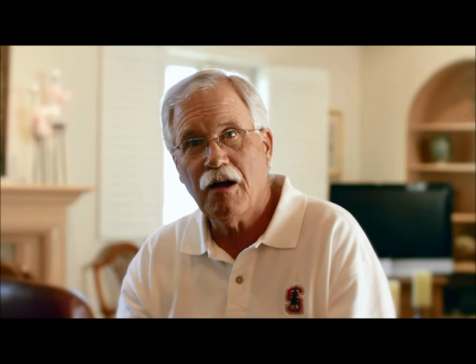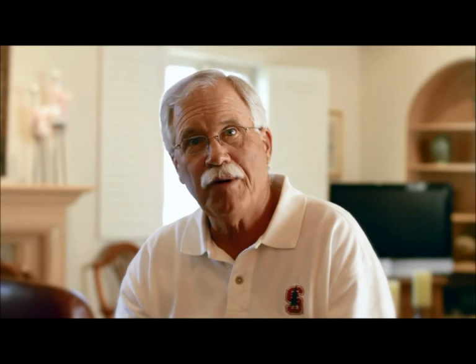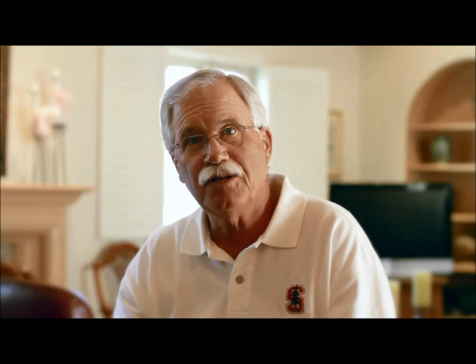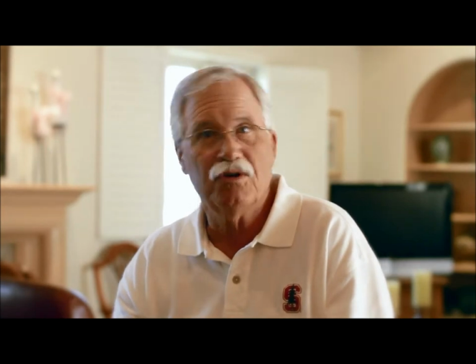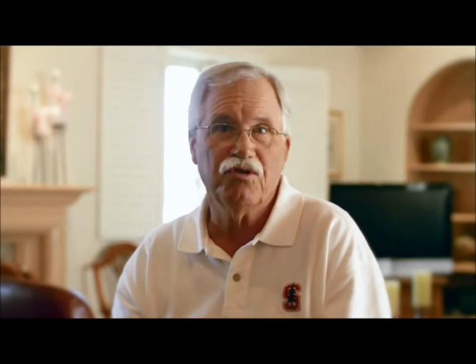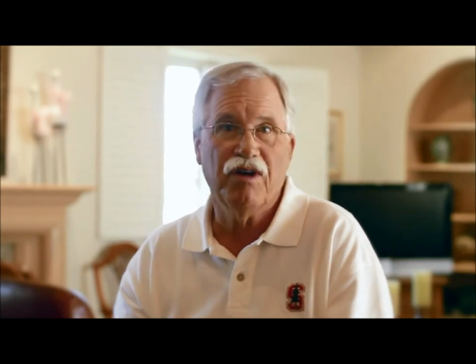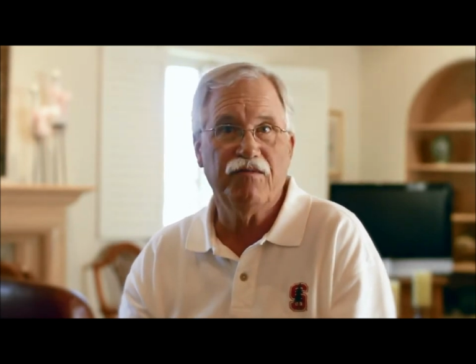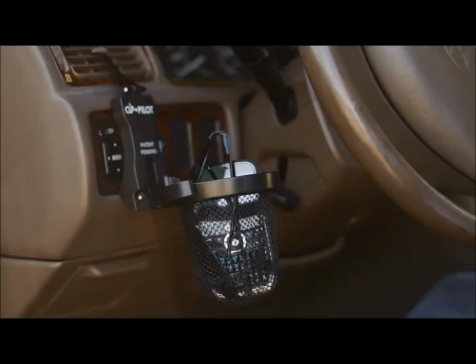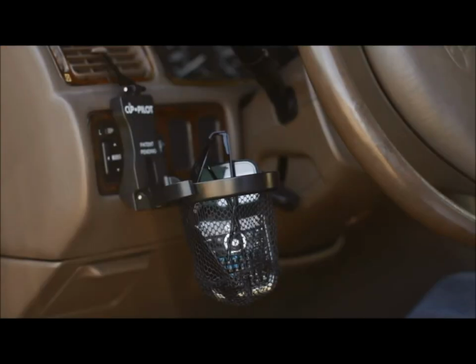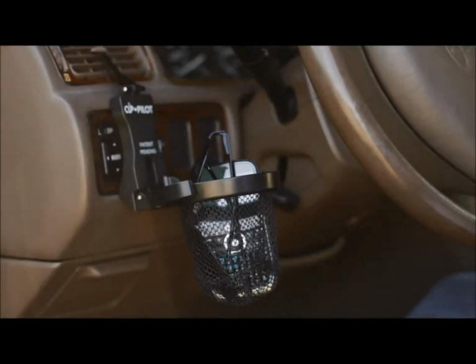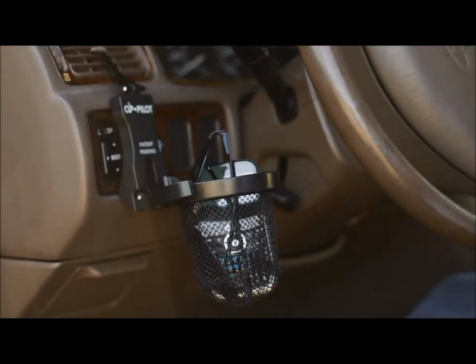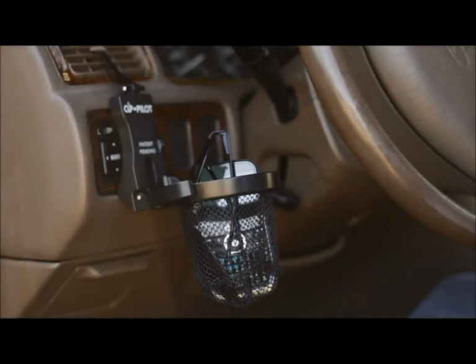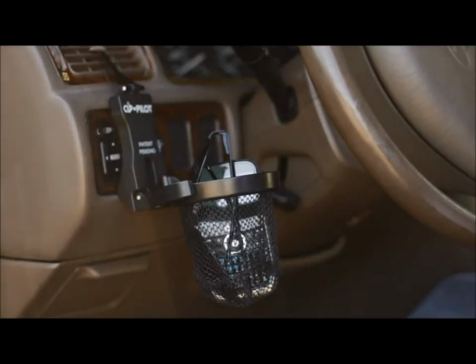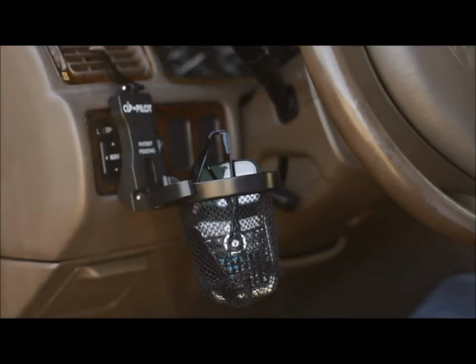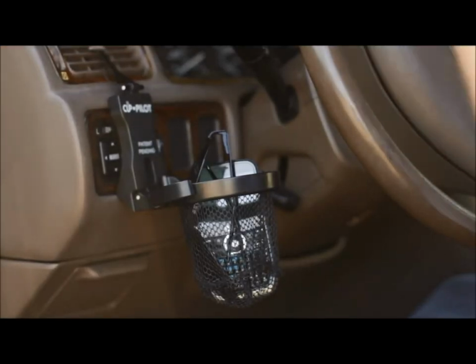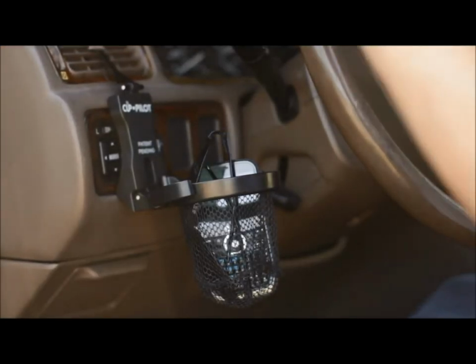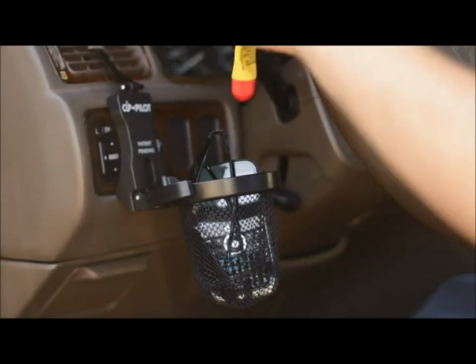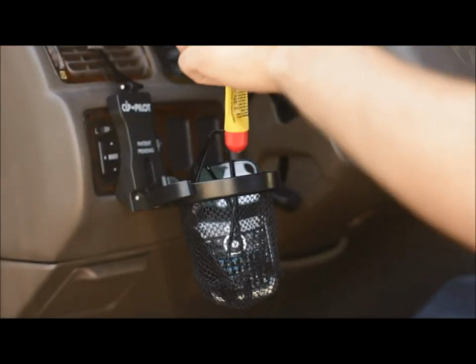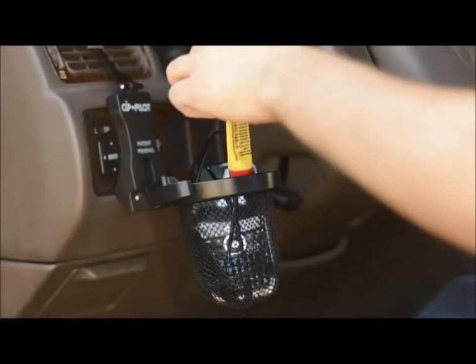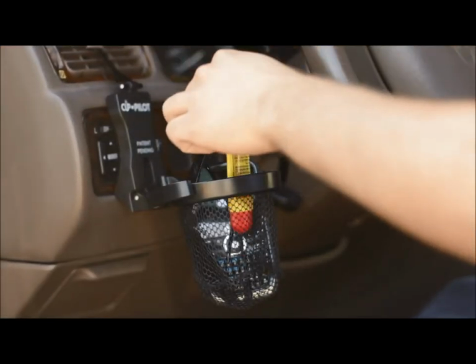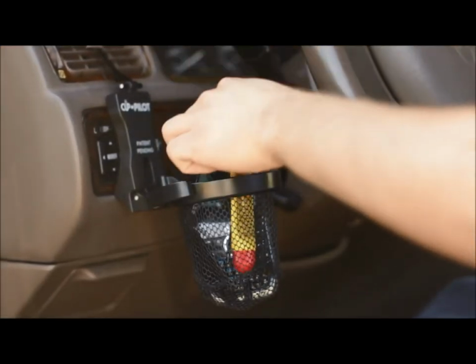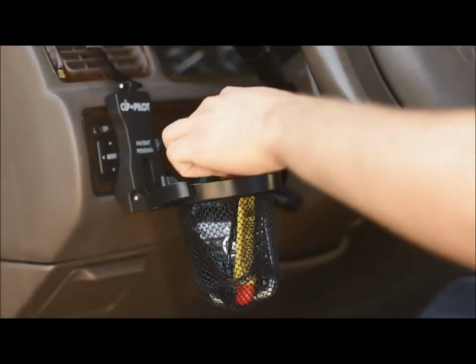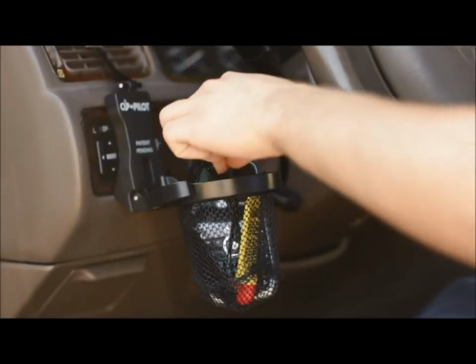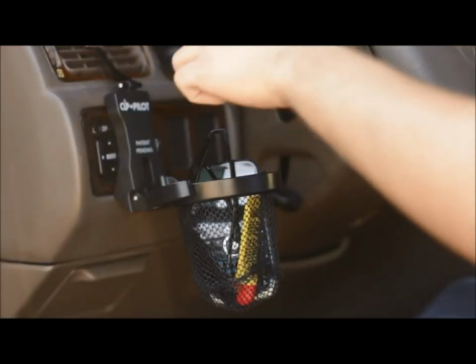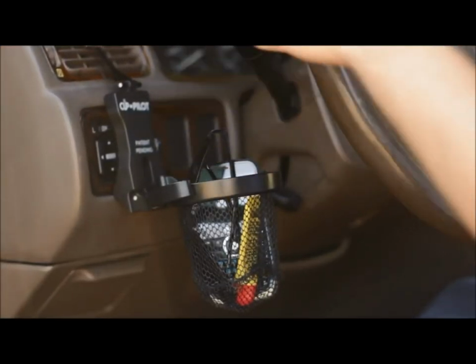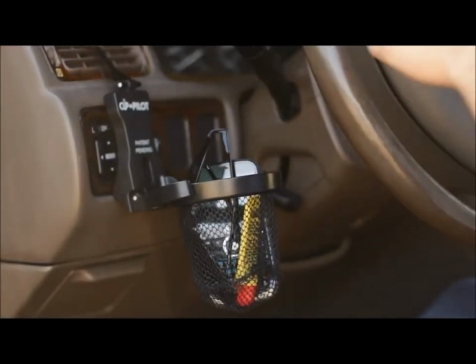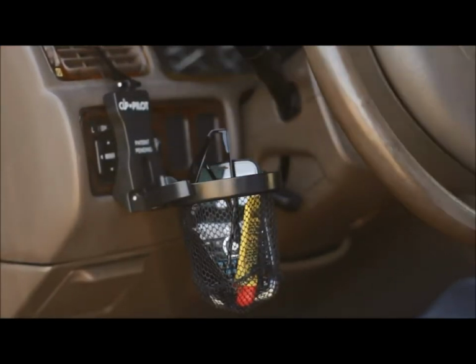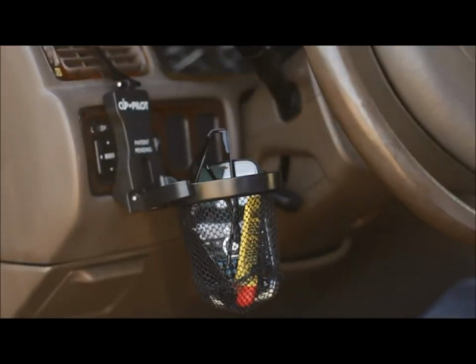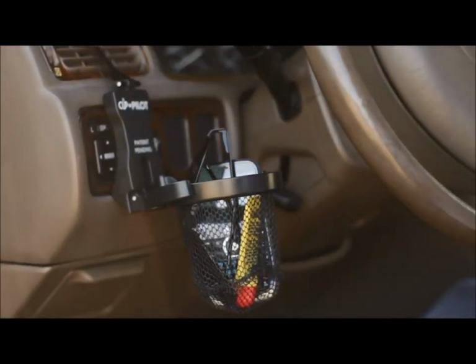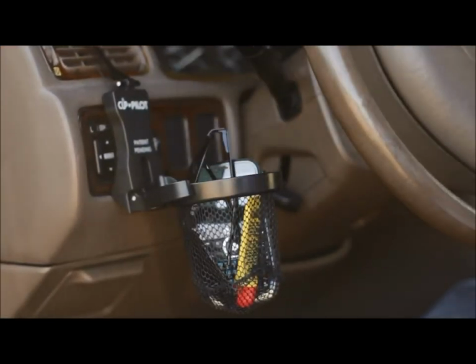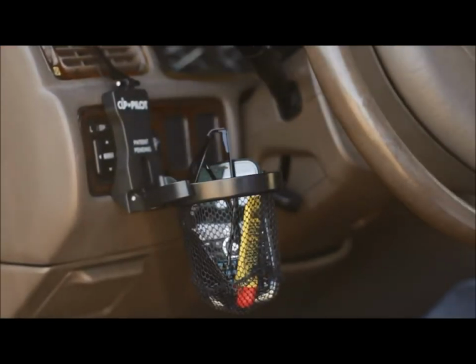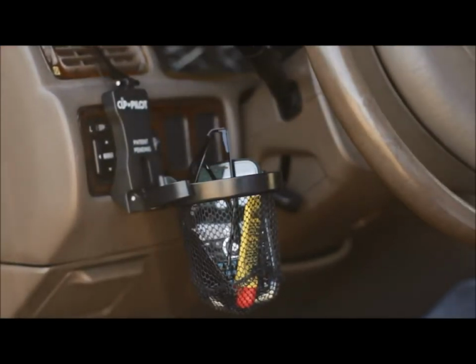Cup Pilot is also great for storing your phone, sunglasses, or anything else that will fit in the basket when you travel.